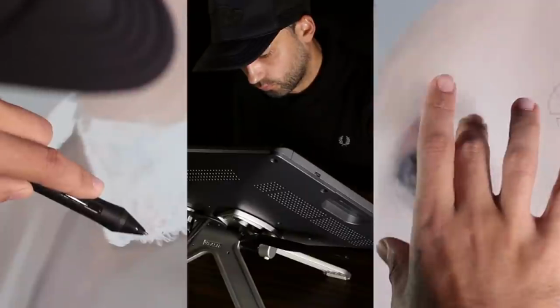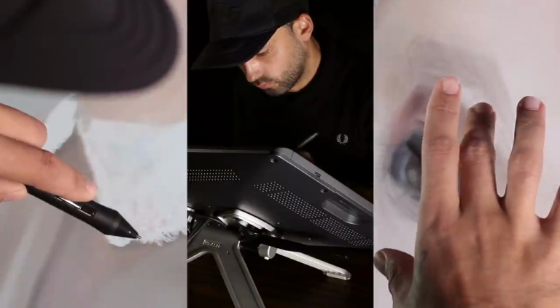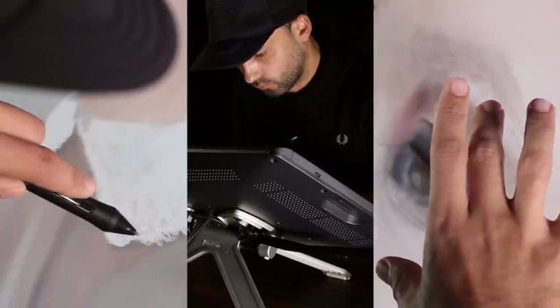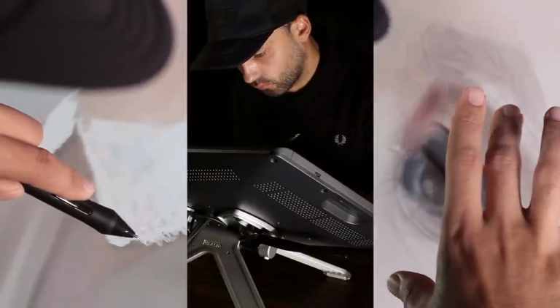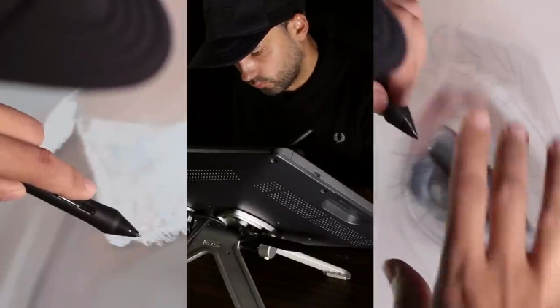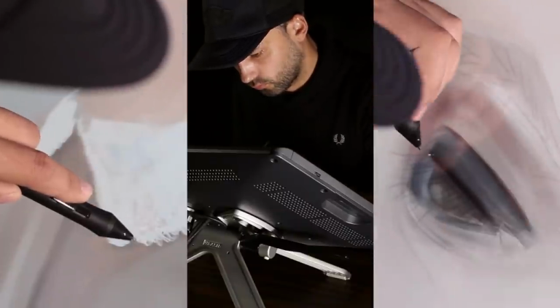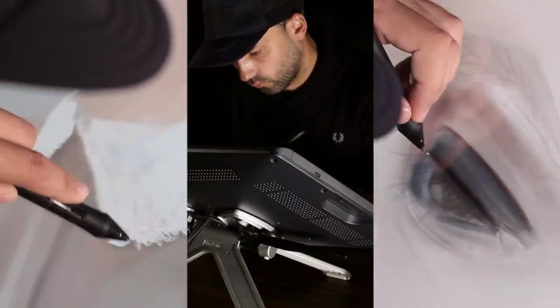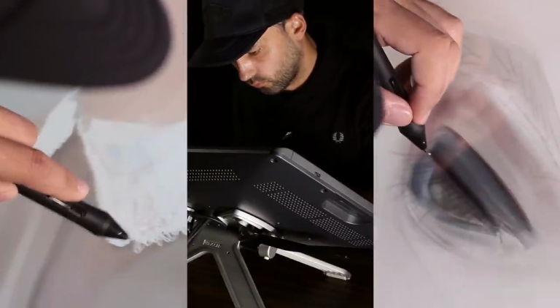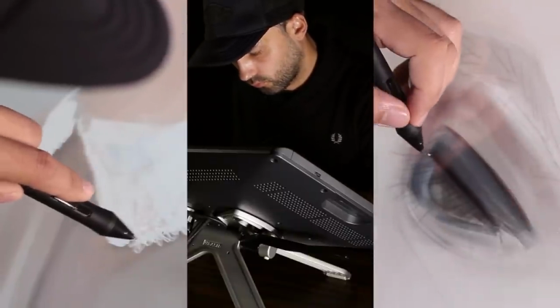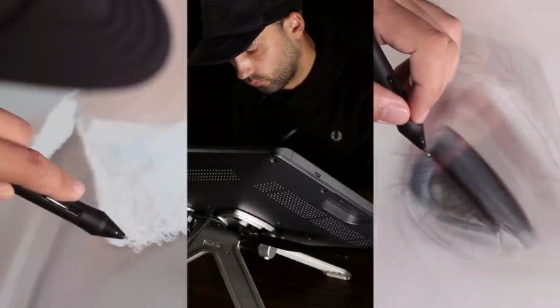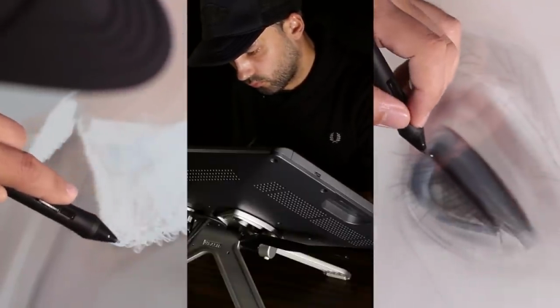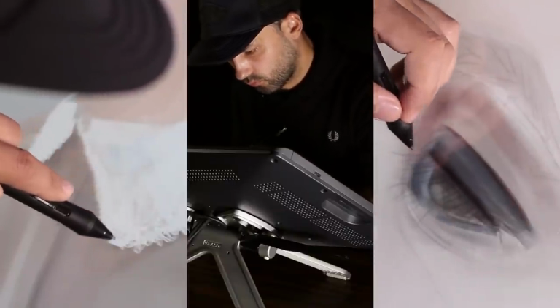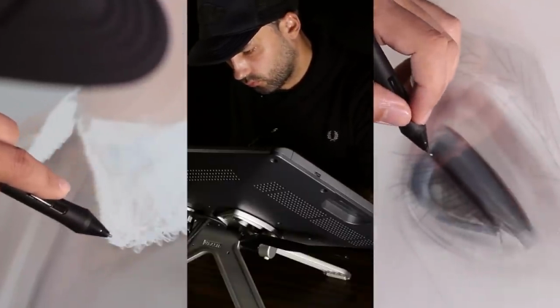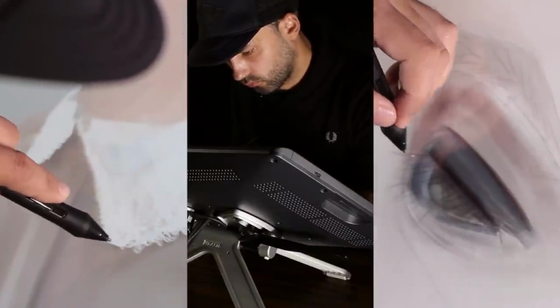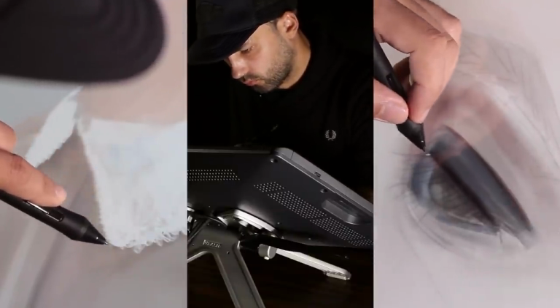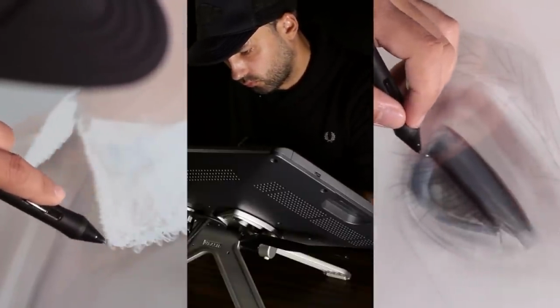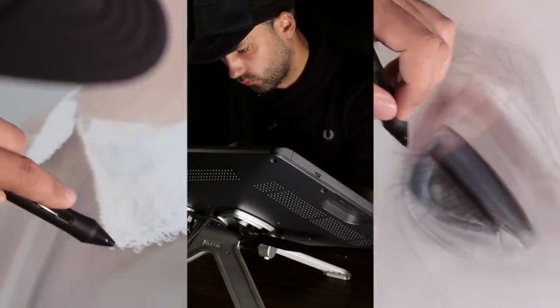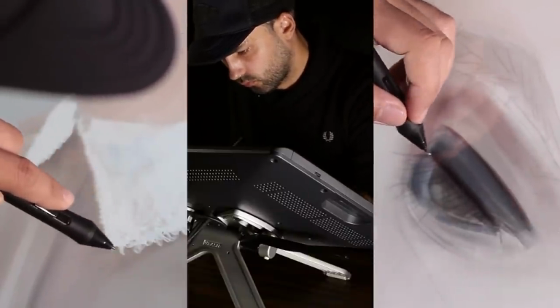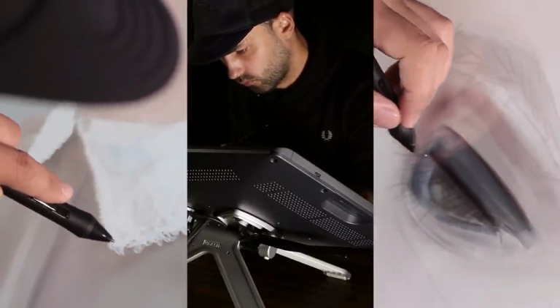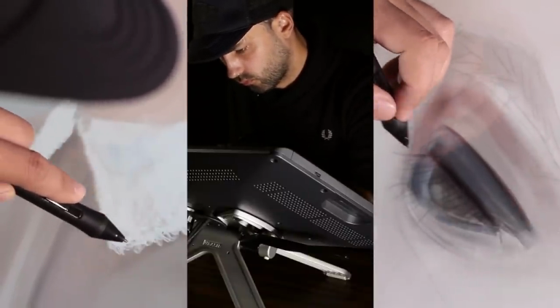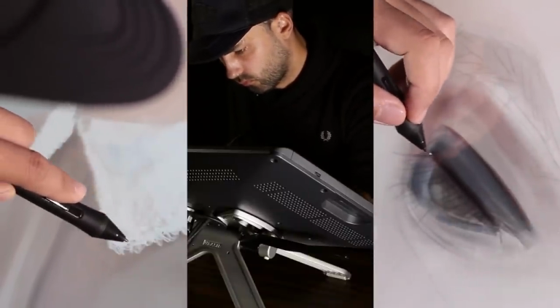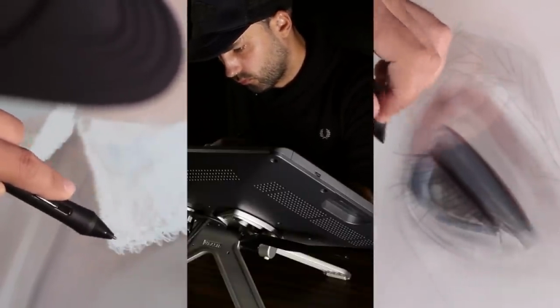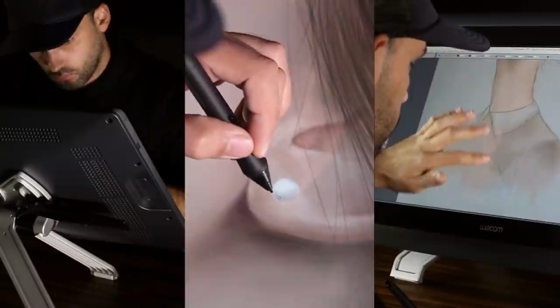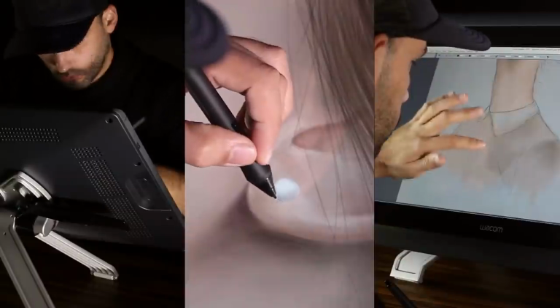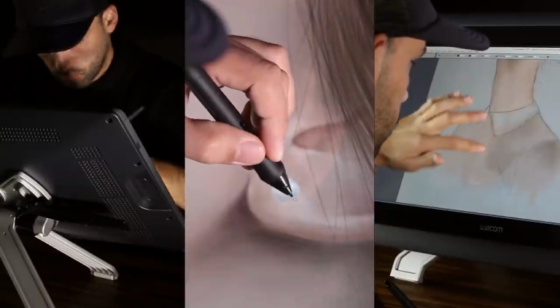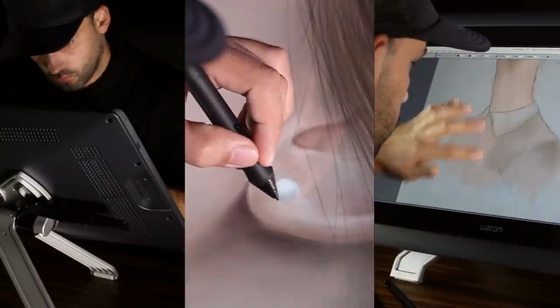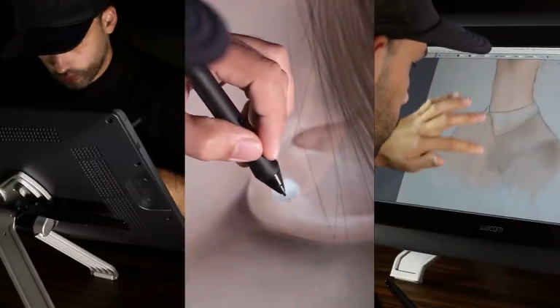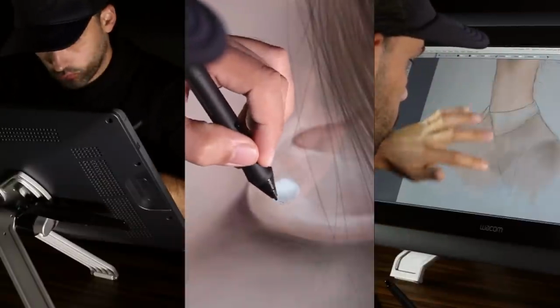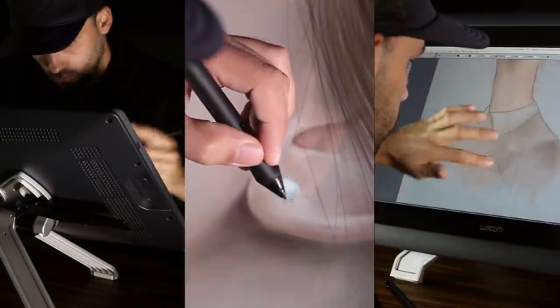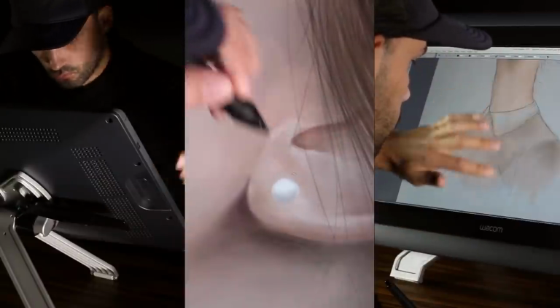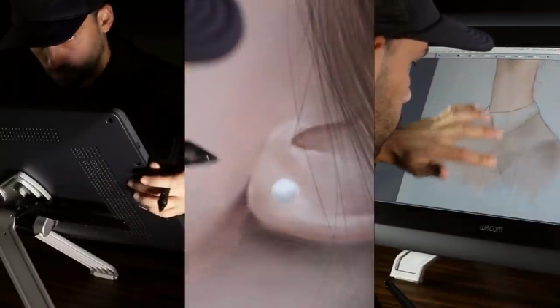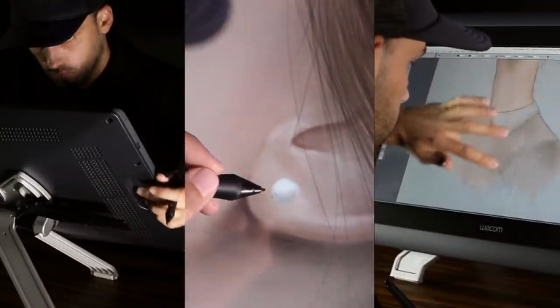Hi, my name is Christian Teiffel and I'm a digital painter. Within the next few minutes I would like to show you how I work.